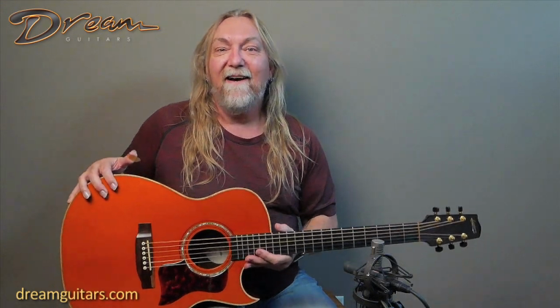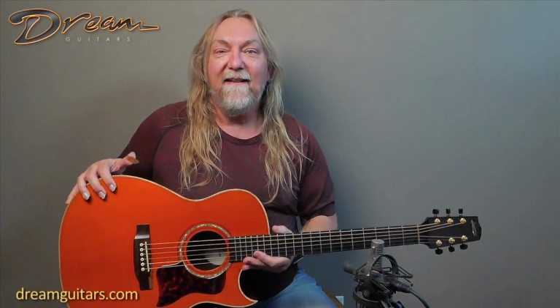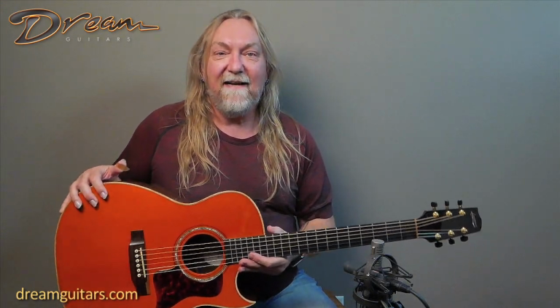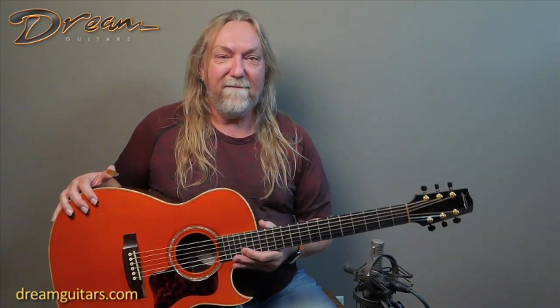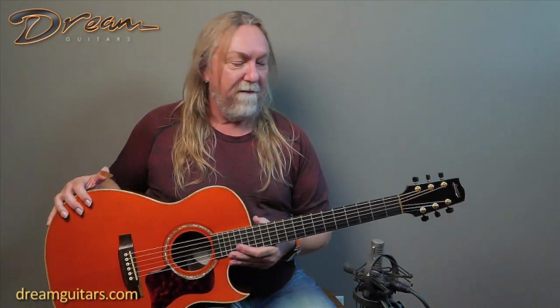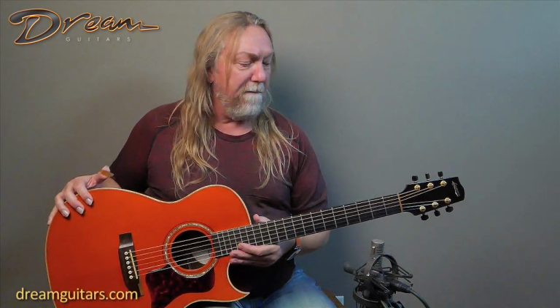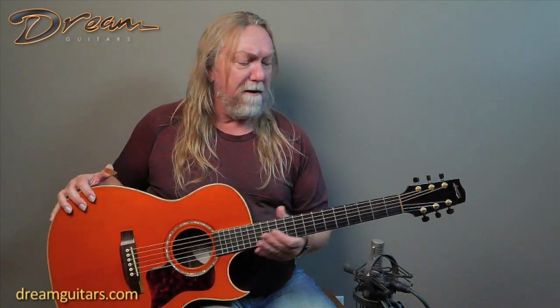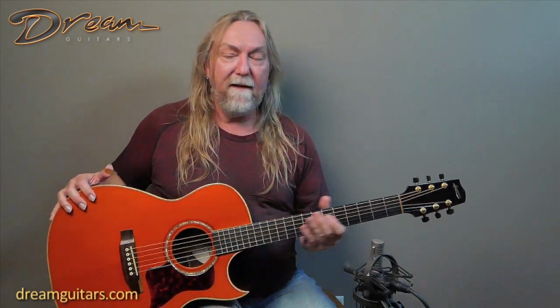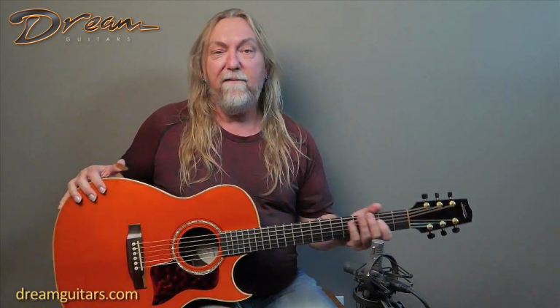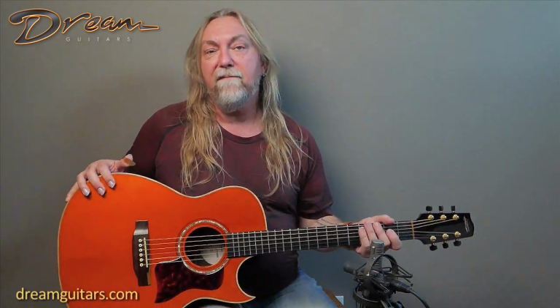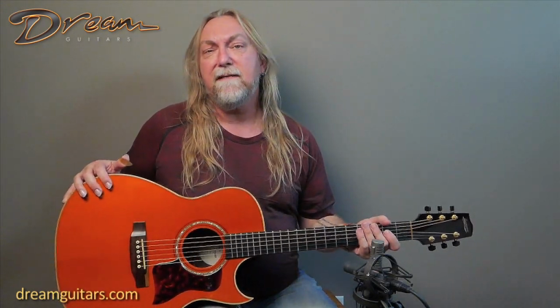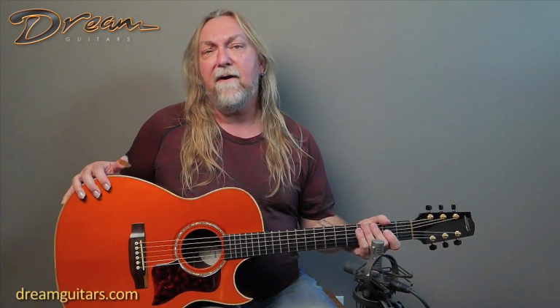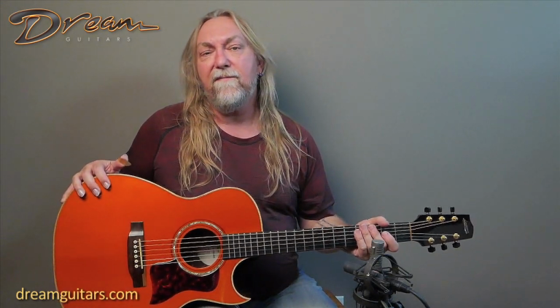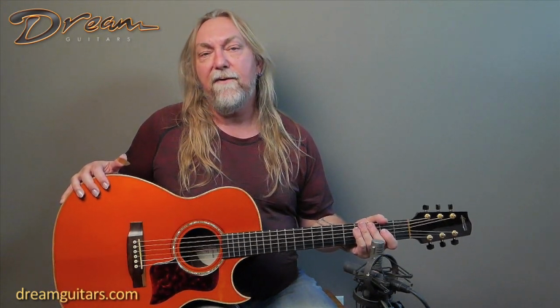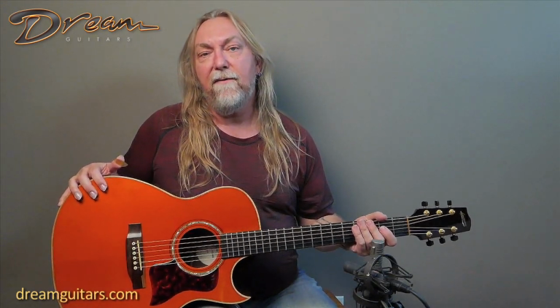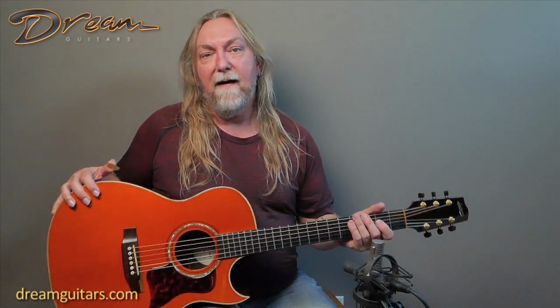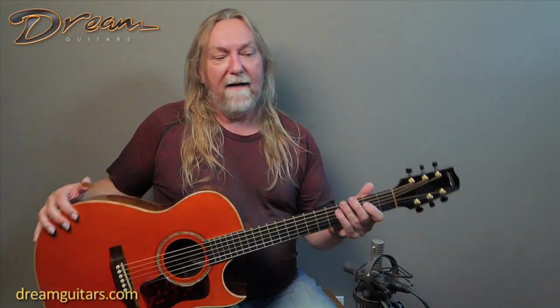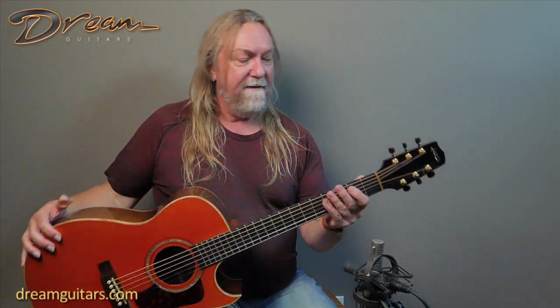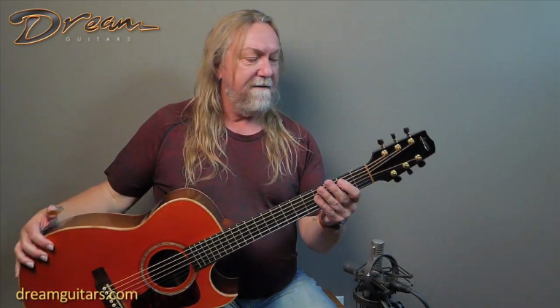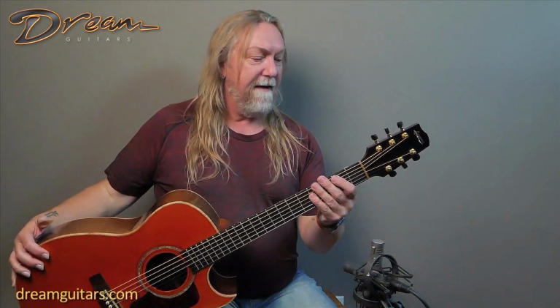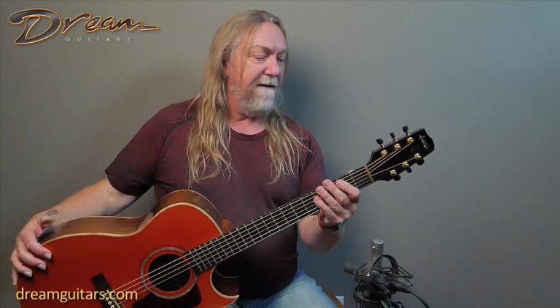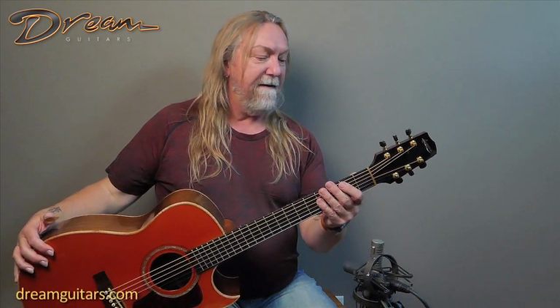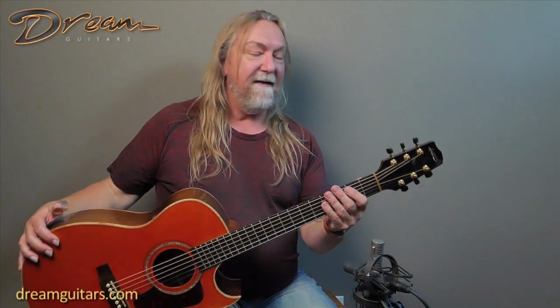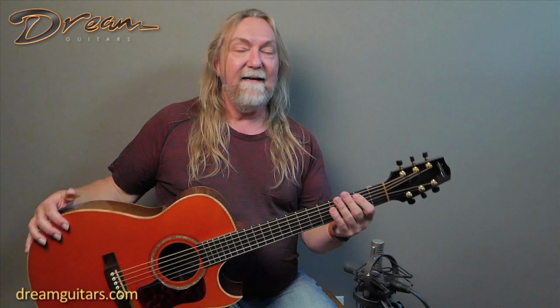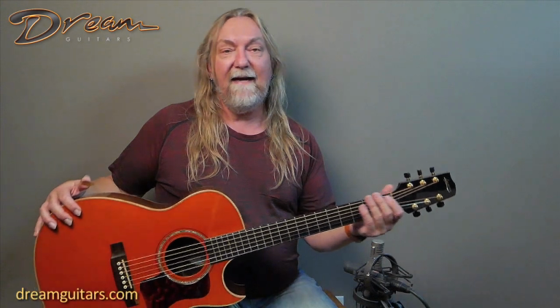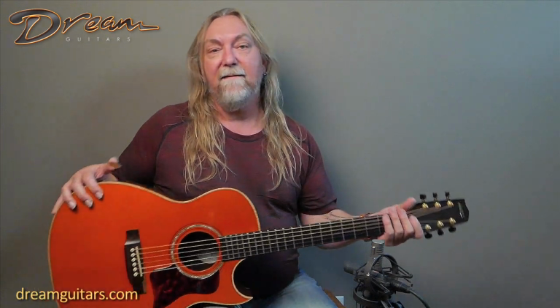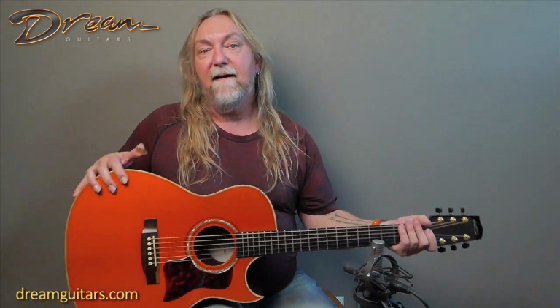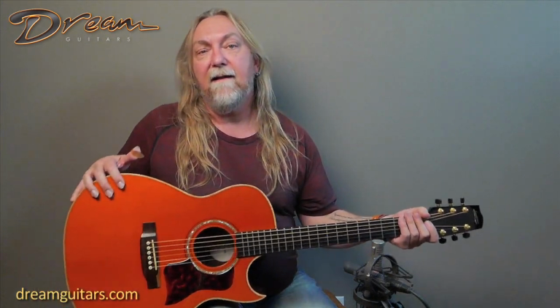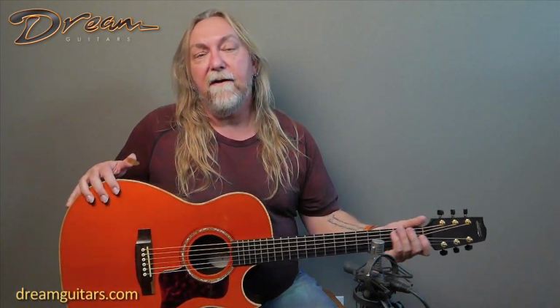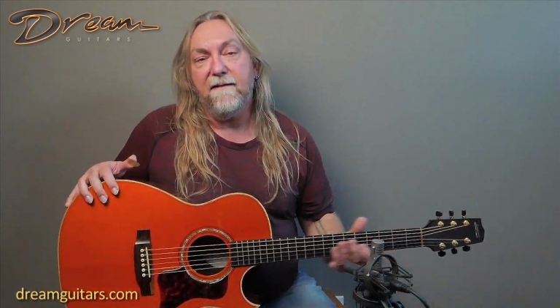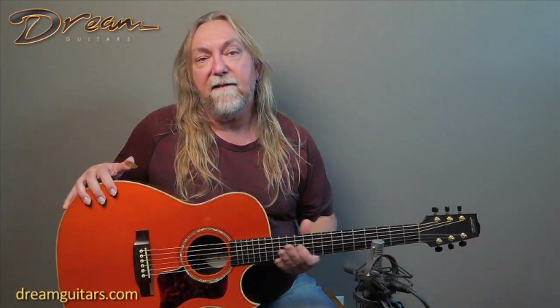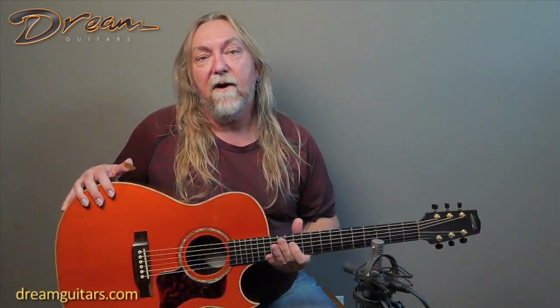All right, let's have some fun. I'm going to play a few different styles for you. And this is, again, a 1998 Langeons guitar.